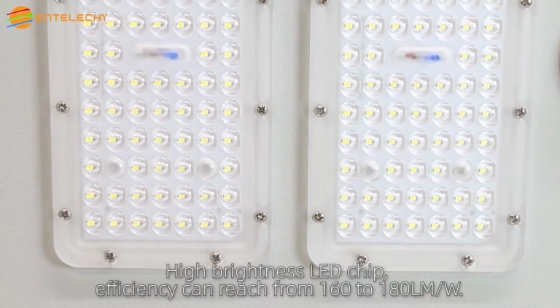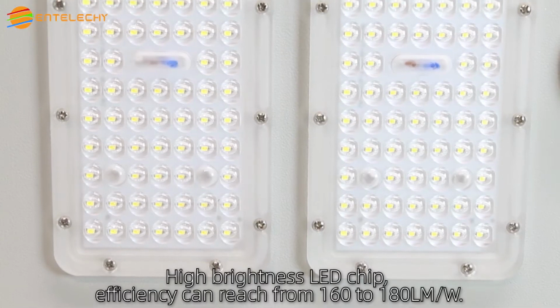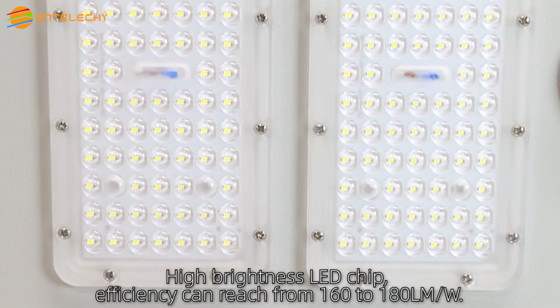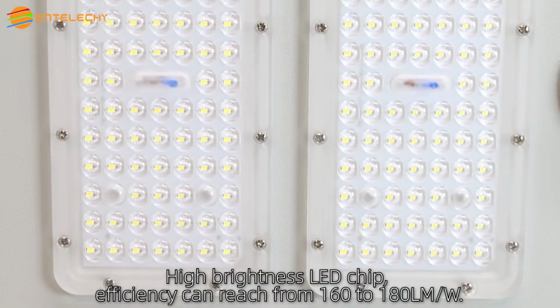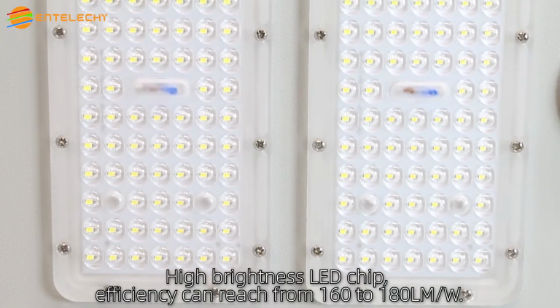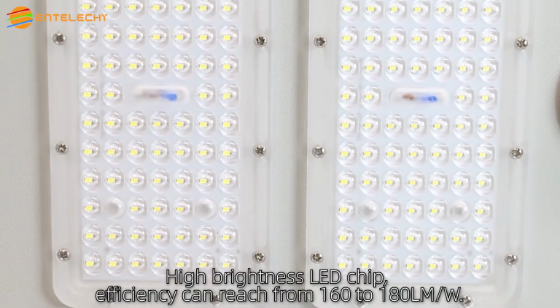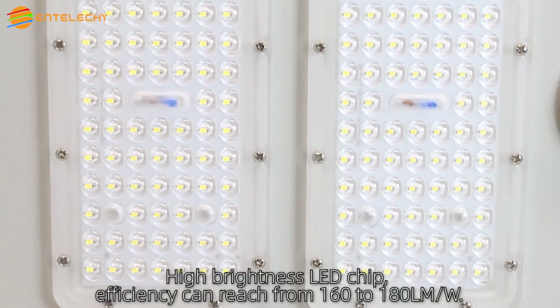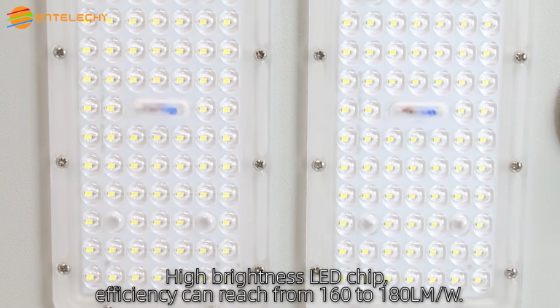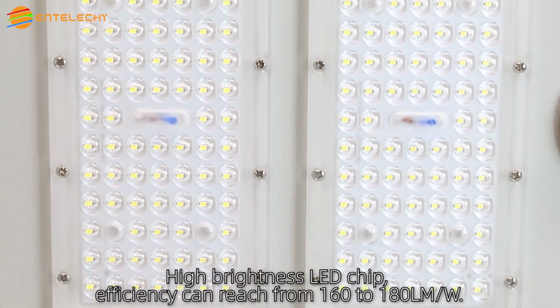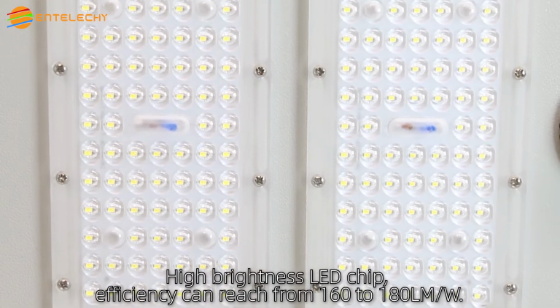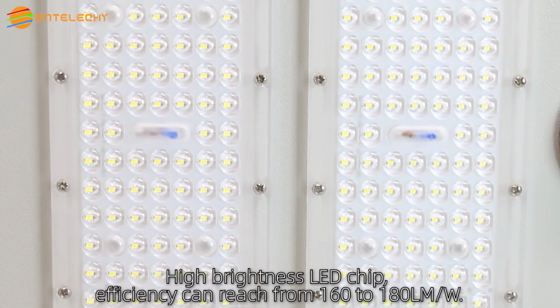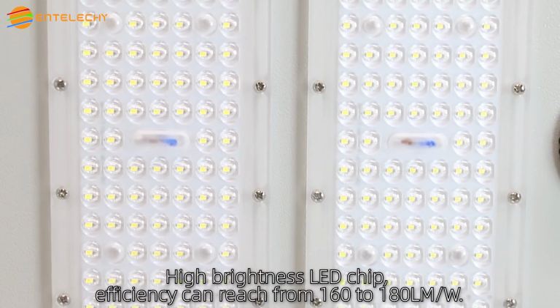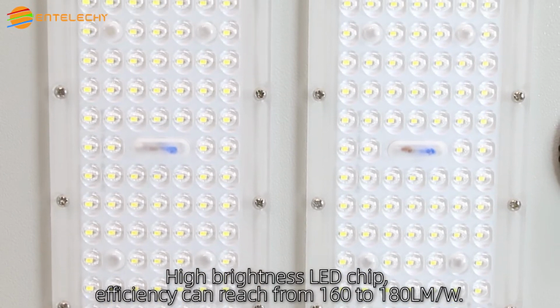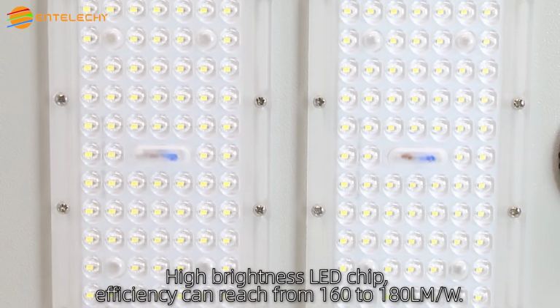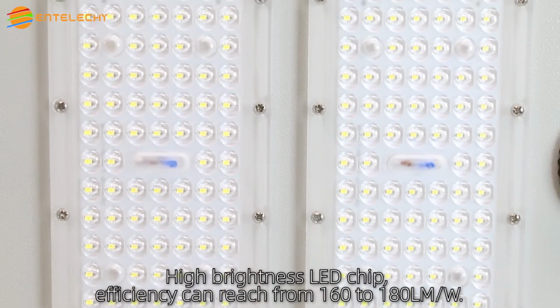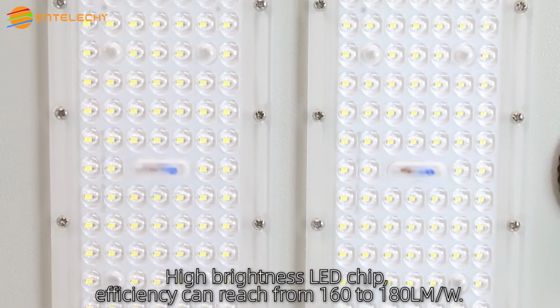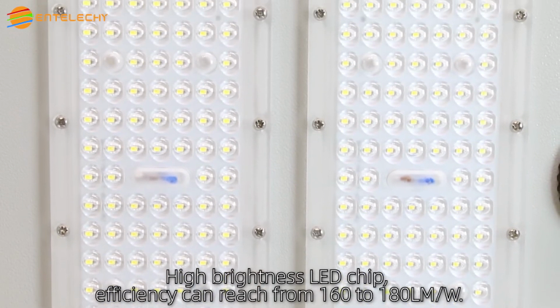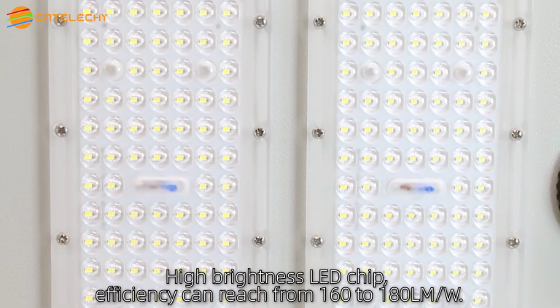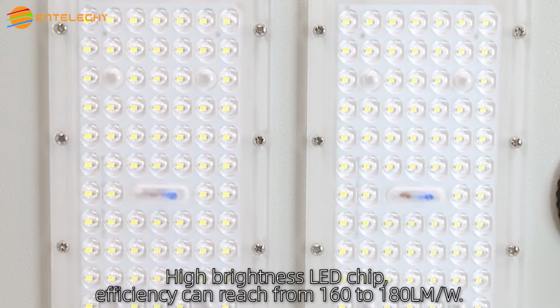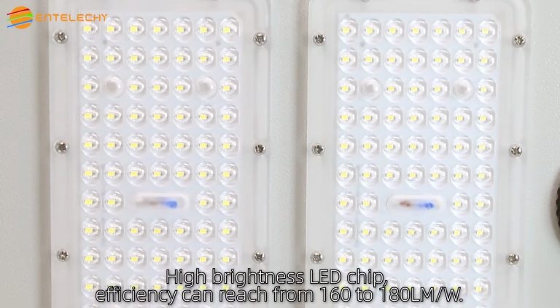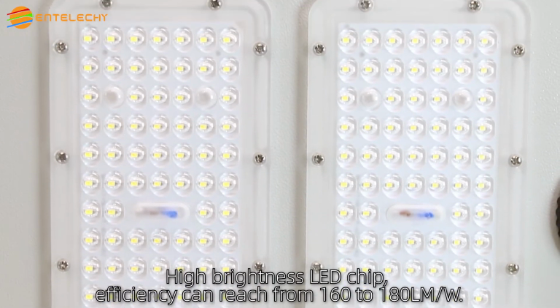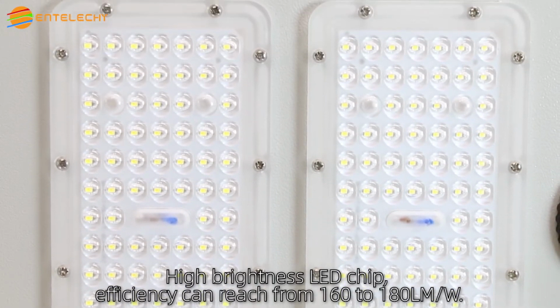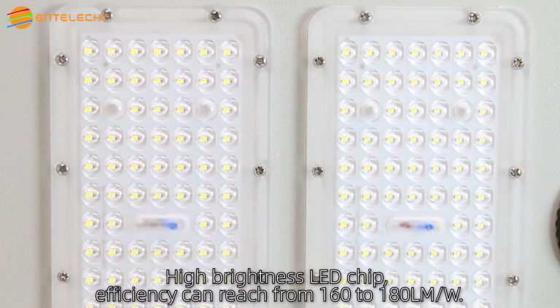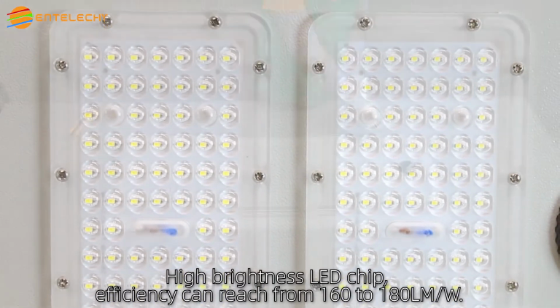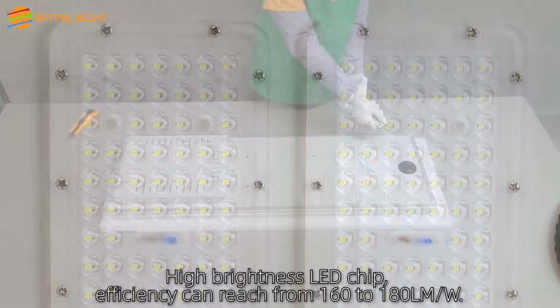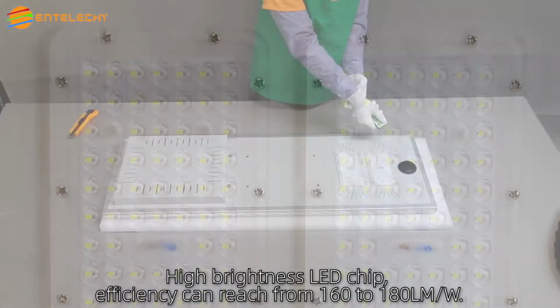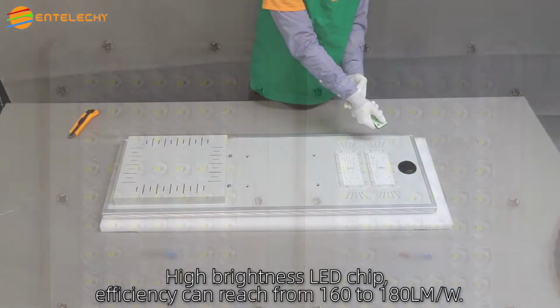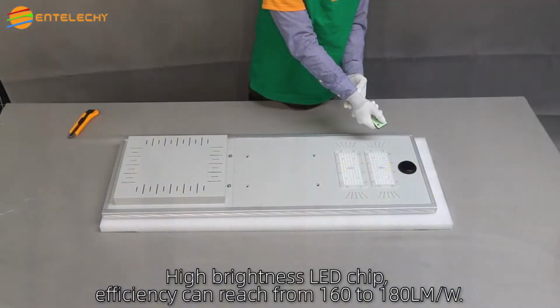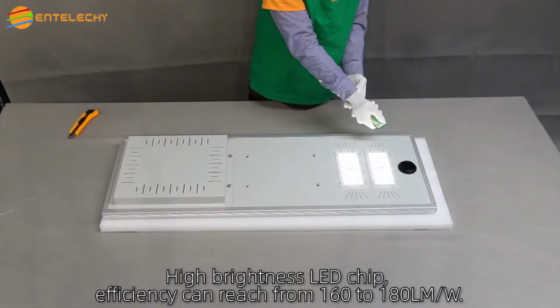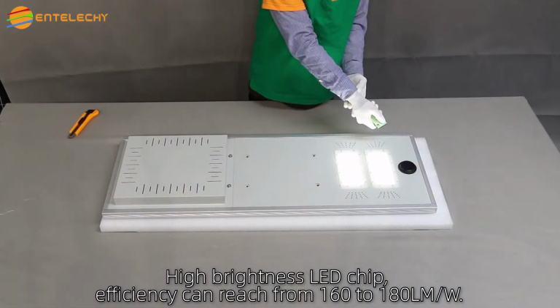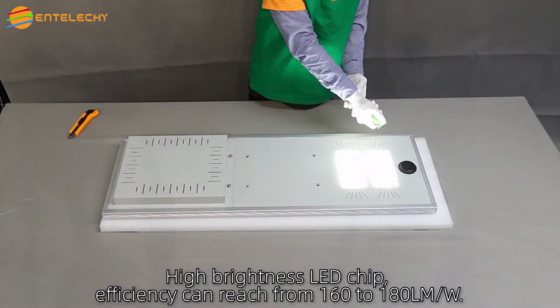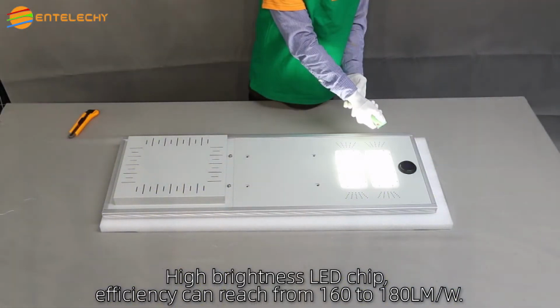High brightness LED chip — efficiency can reach from 160 to 180 lumens per watt.